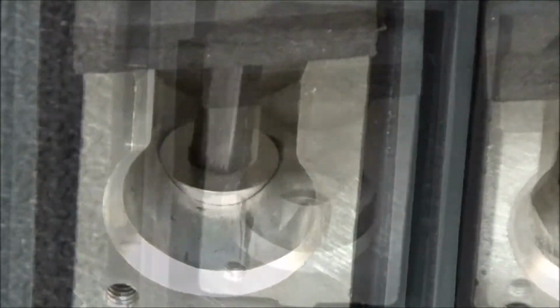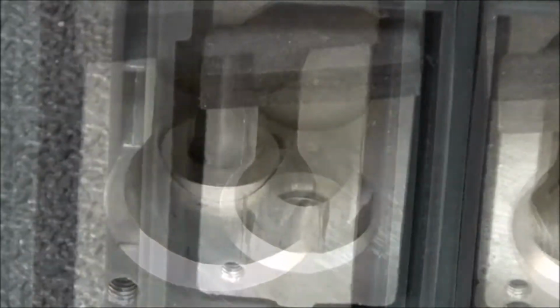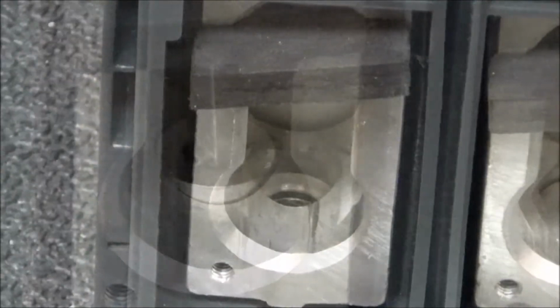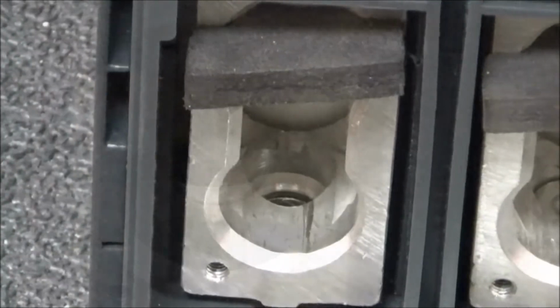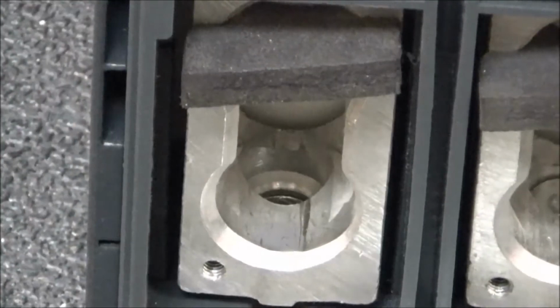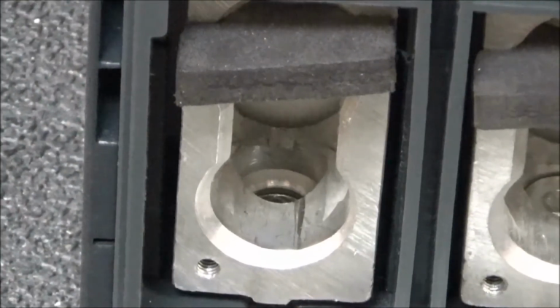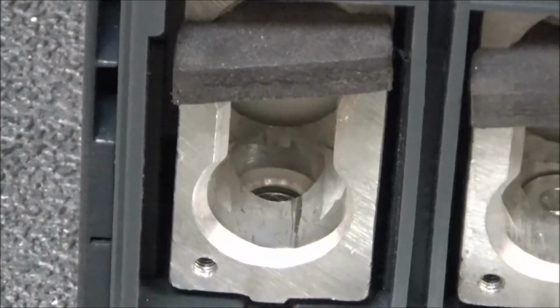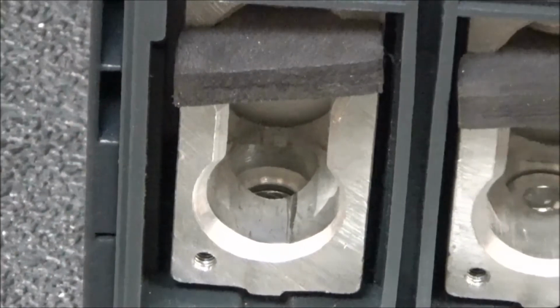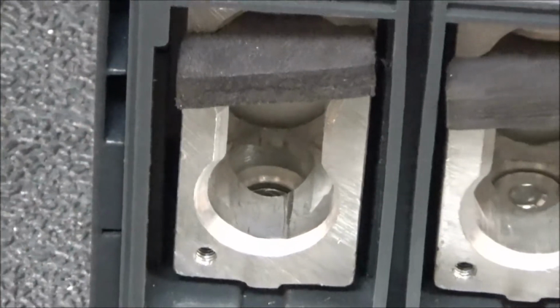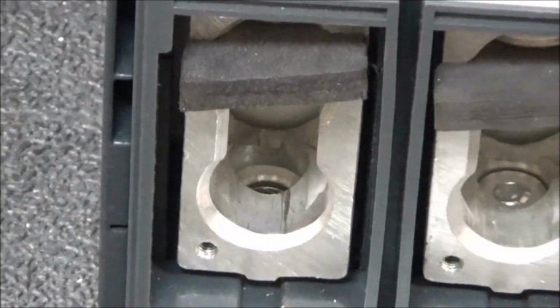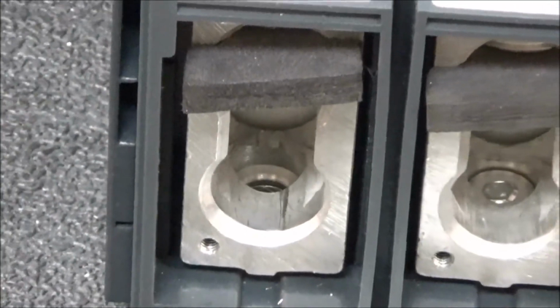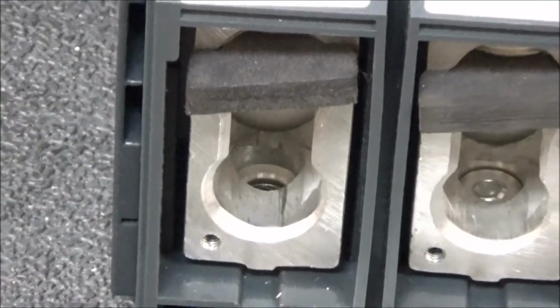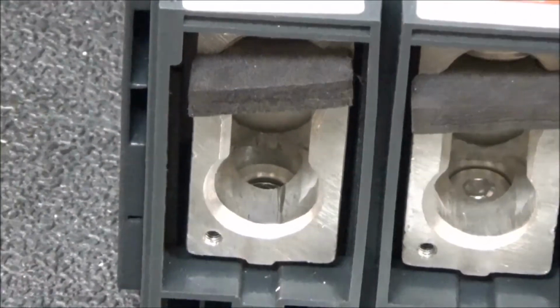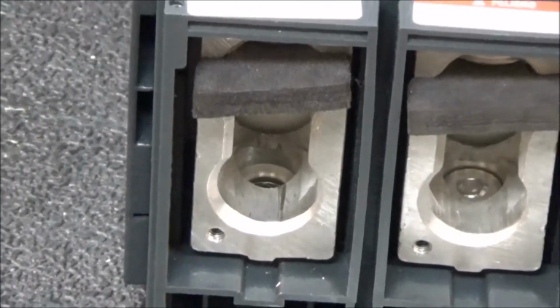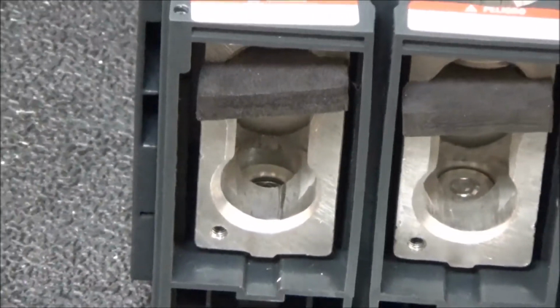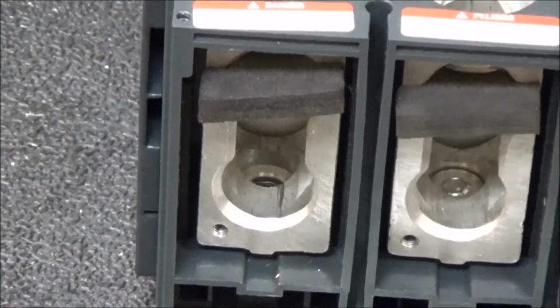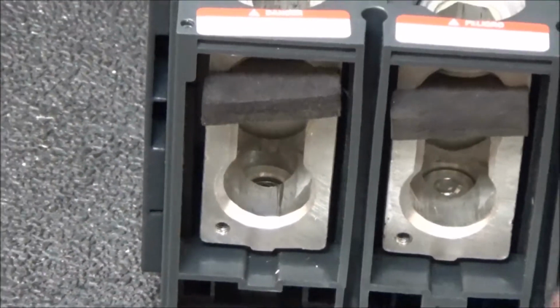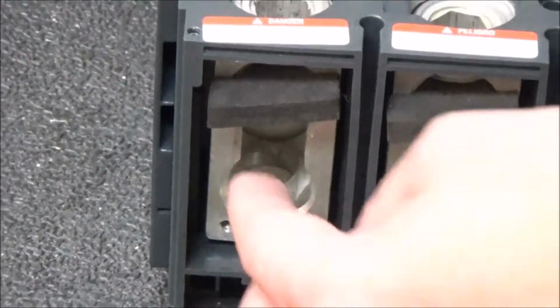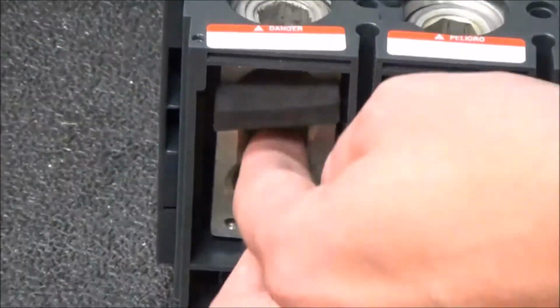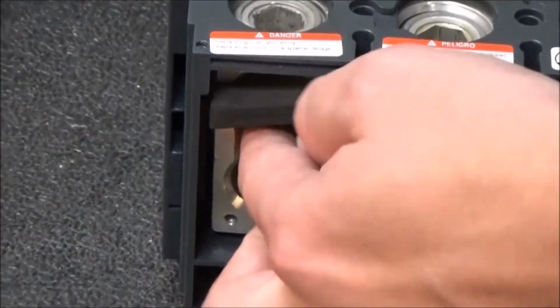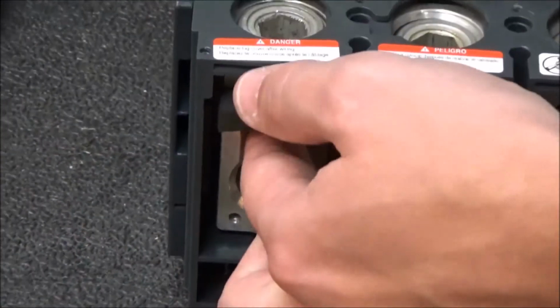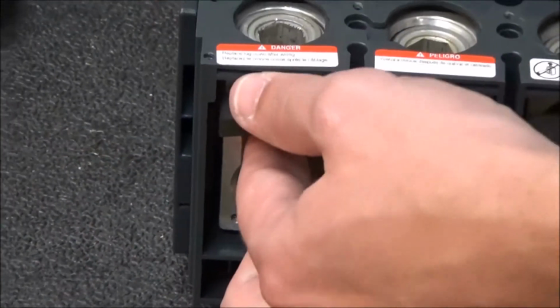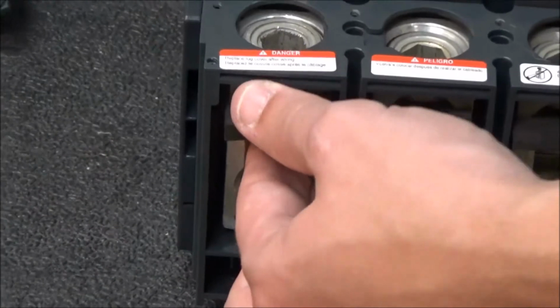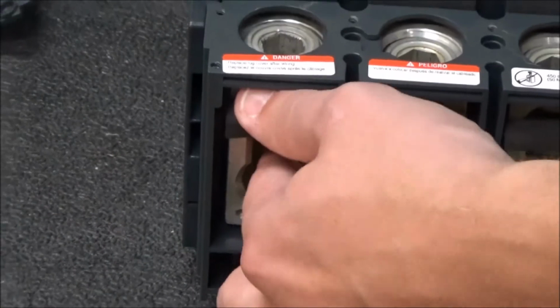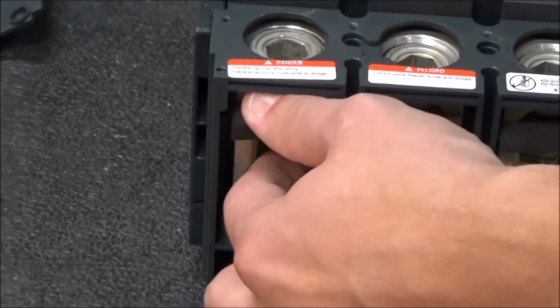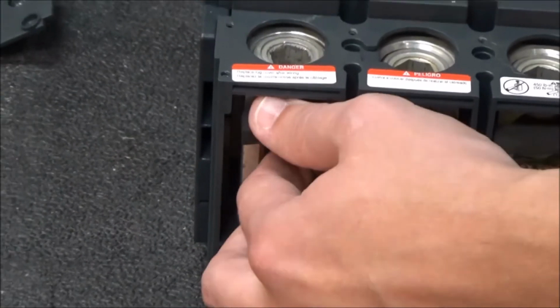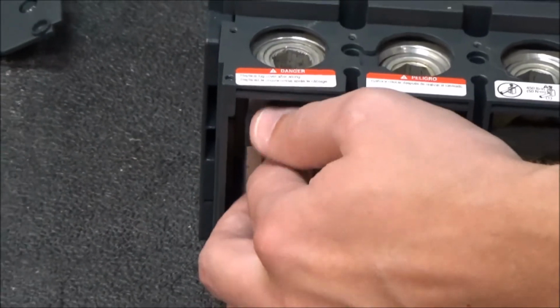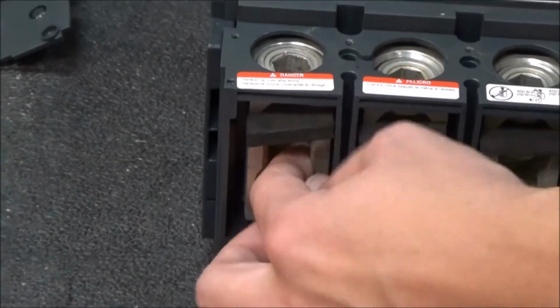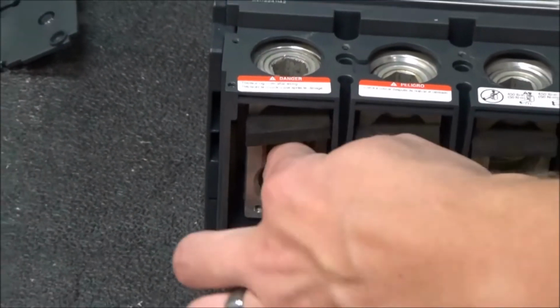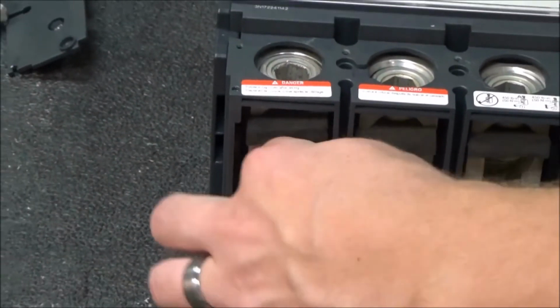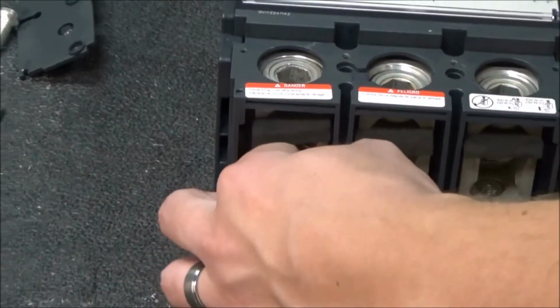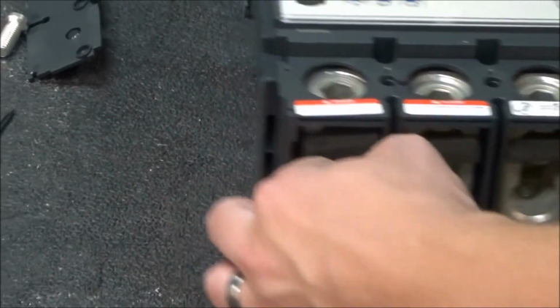Now with the mounting screw removed, the lug will slide right out.